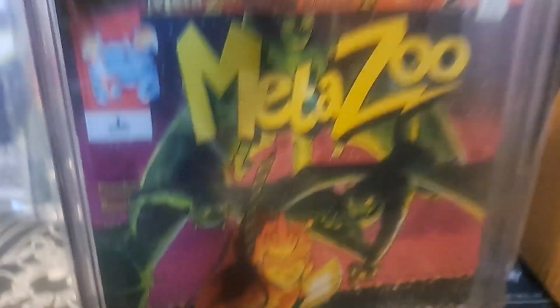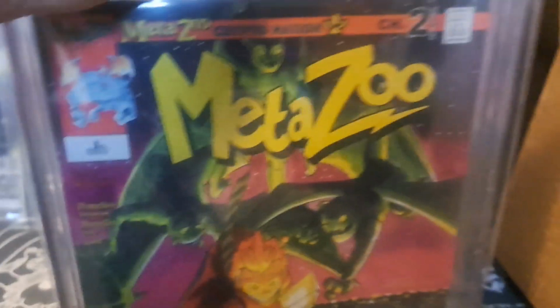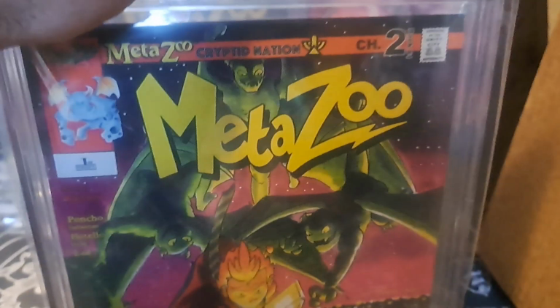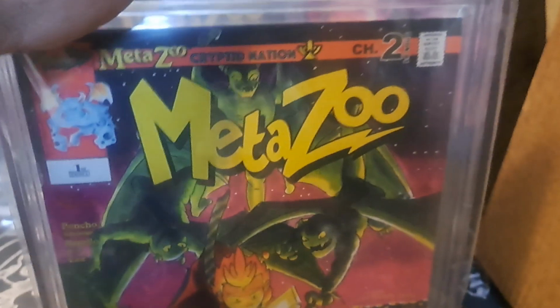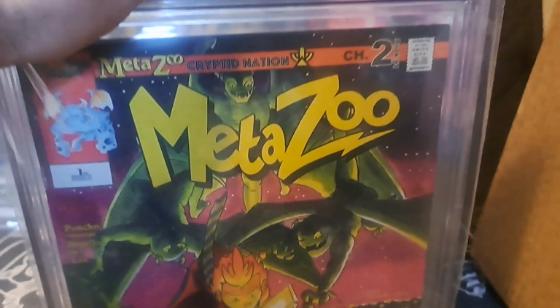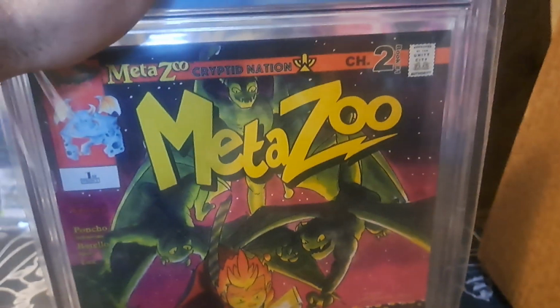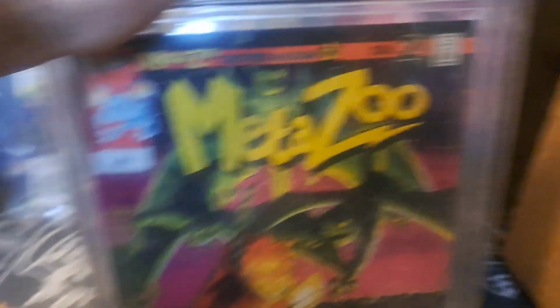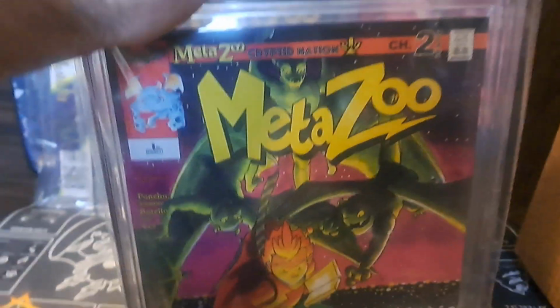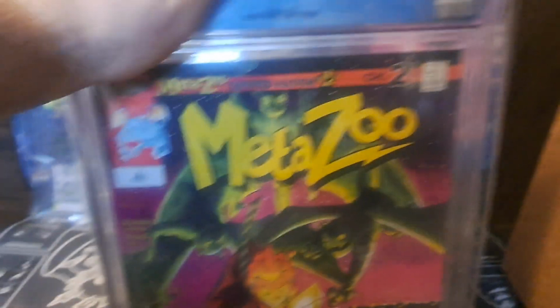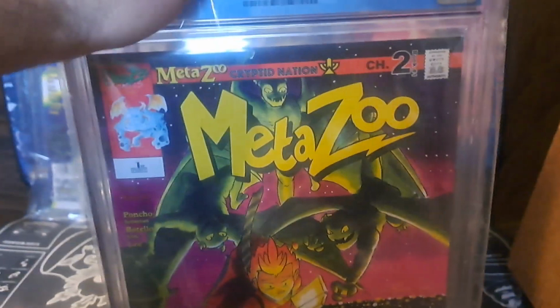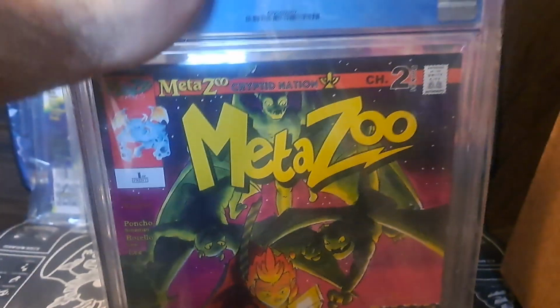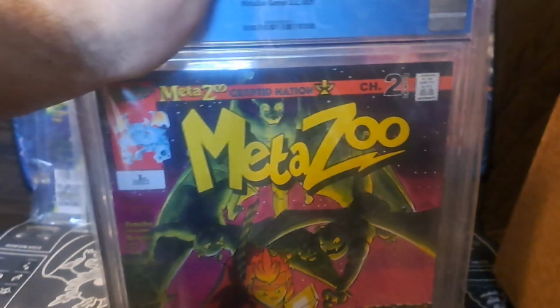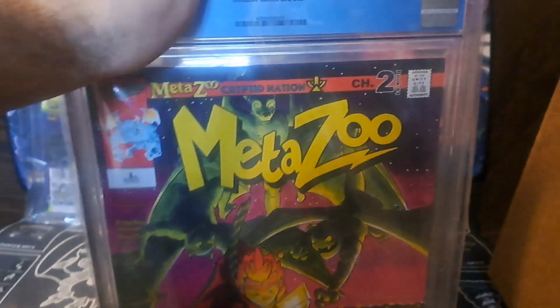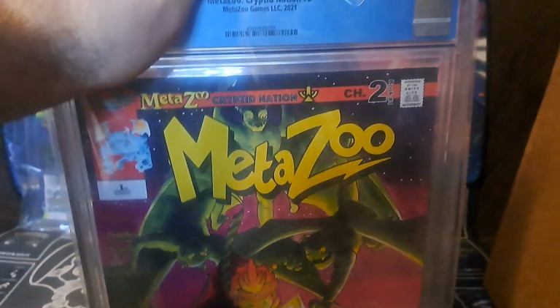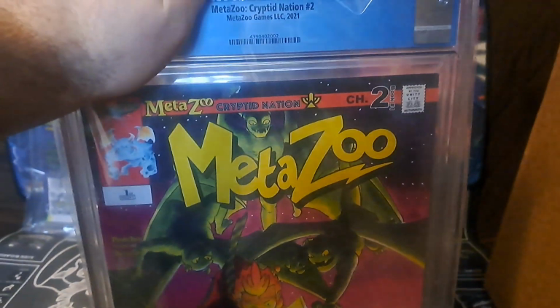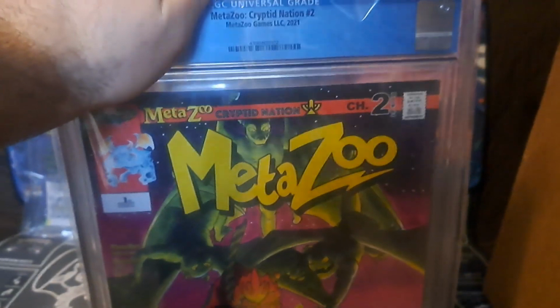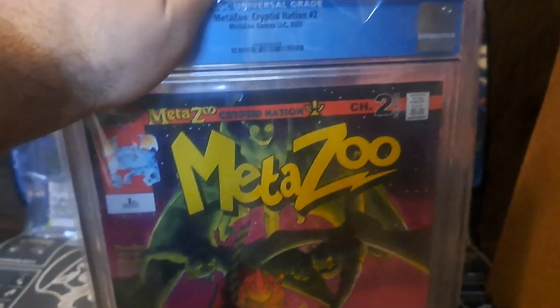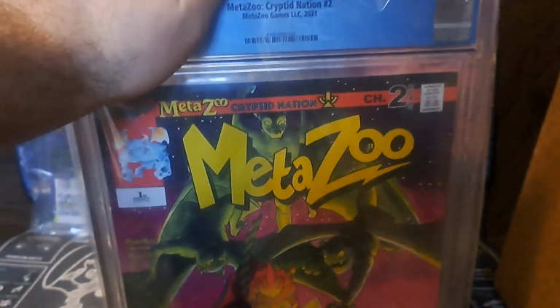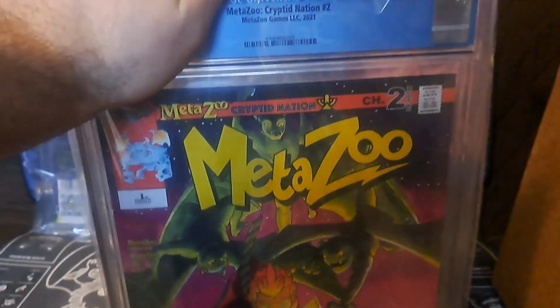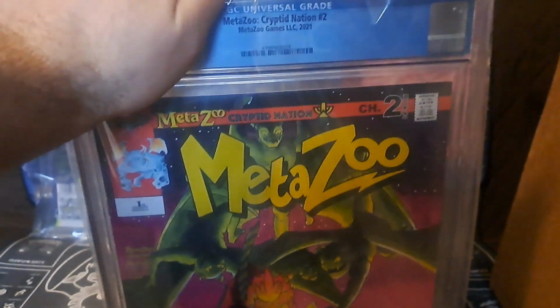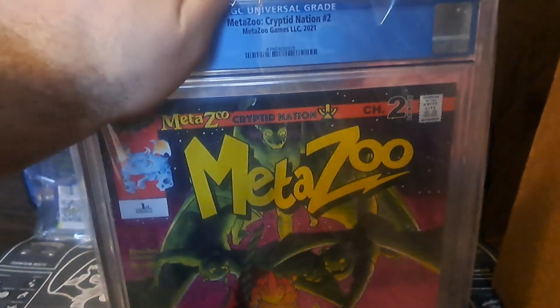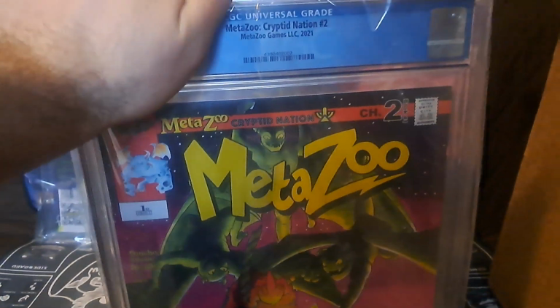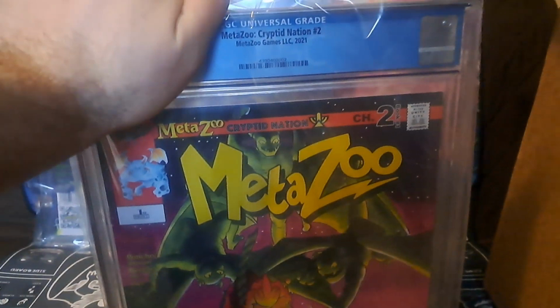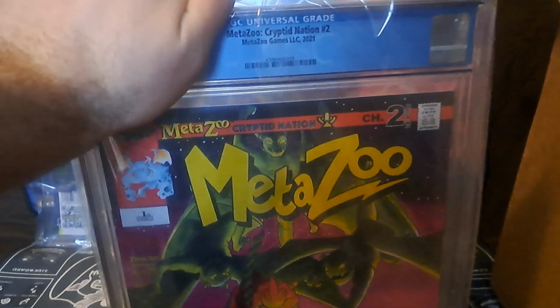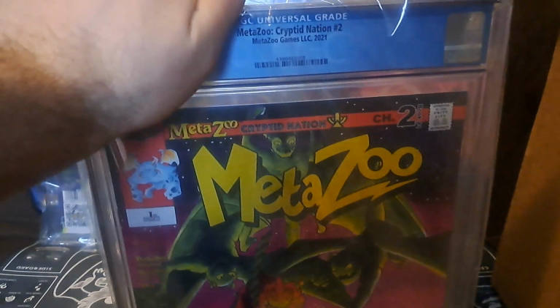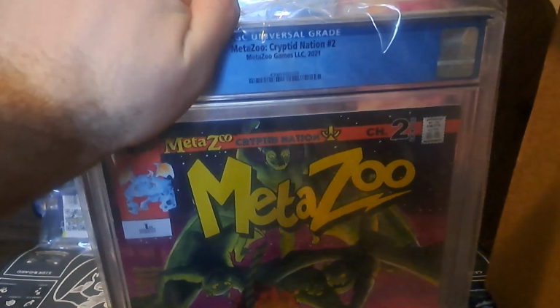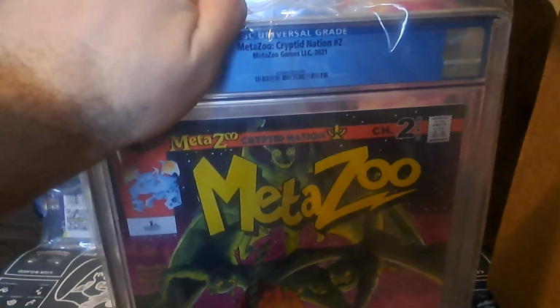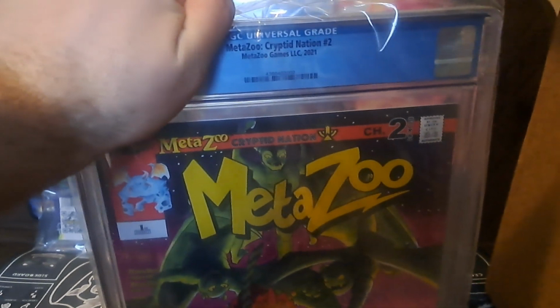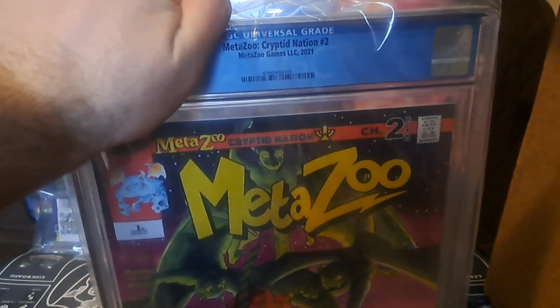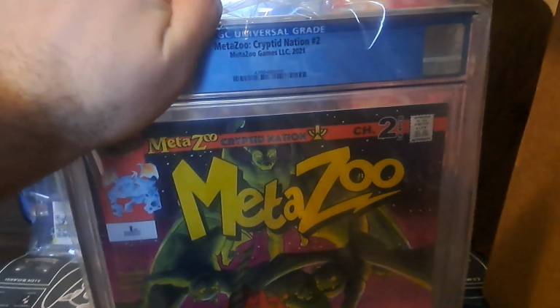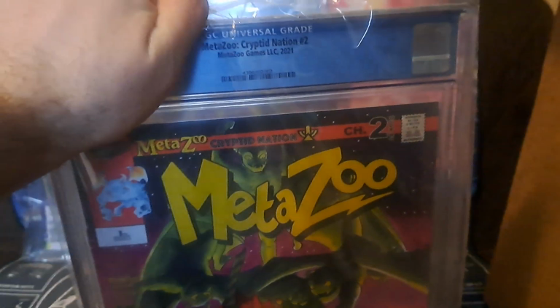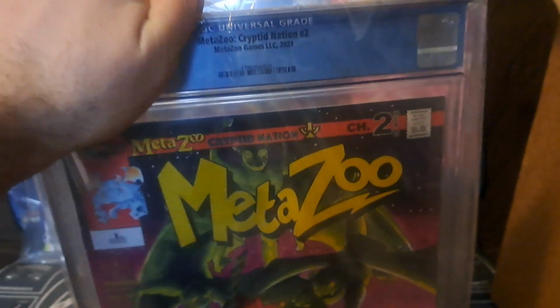Welcome back to Coheter's channel. Apparently I had a mishap and hit the wrong button on the phone, so we're gonna have a split video for grades.